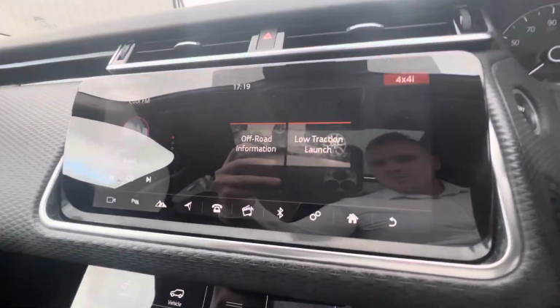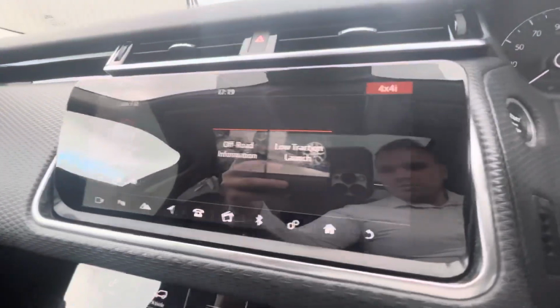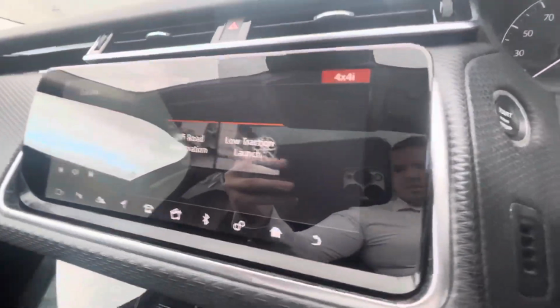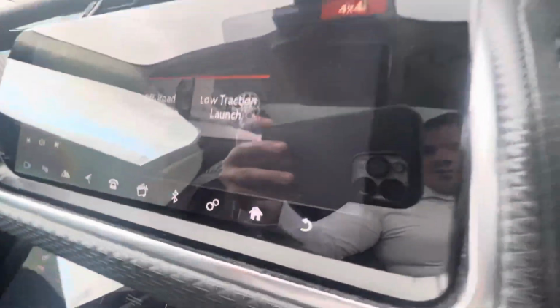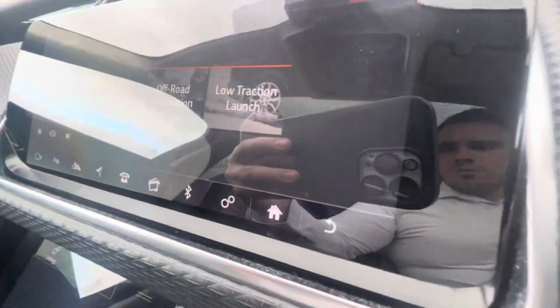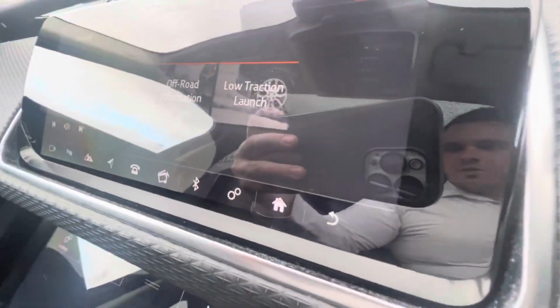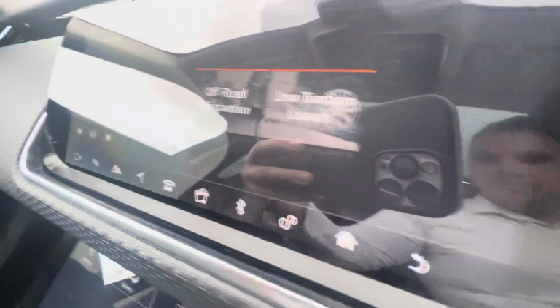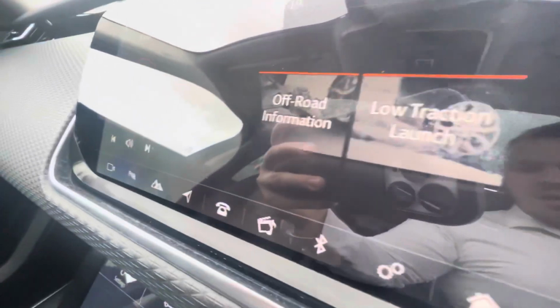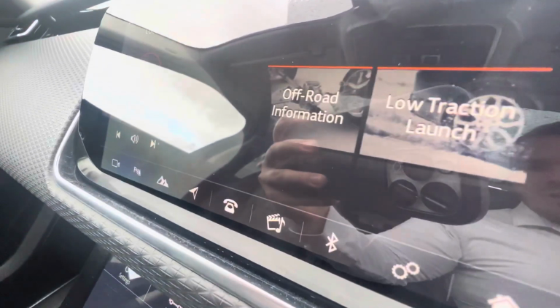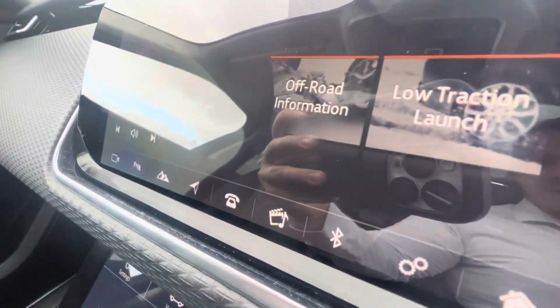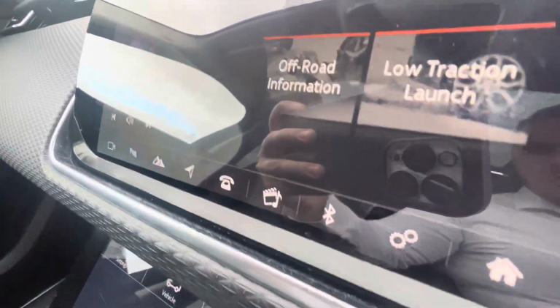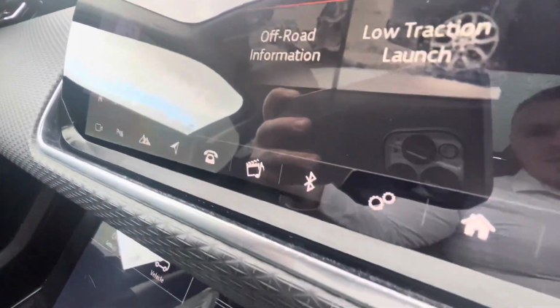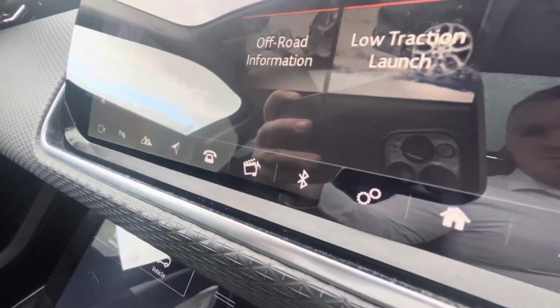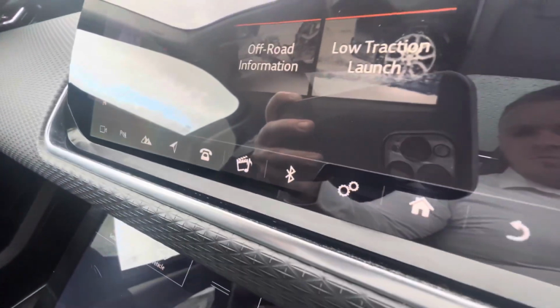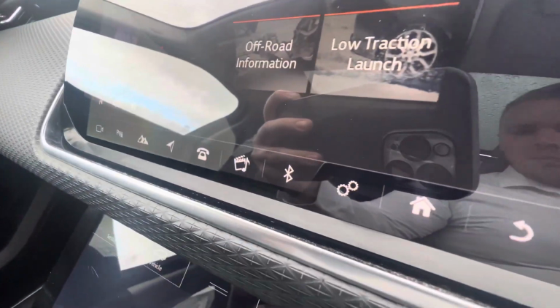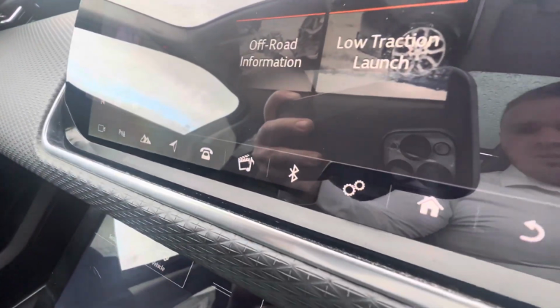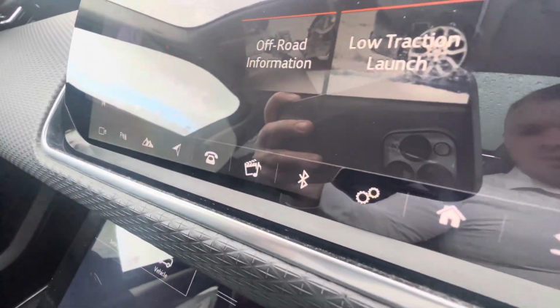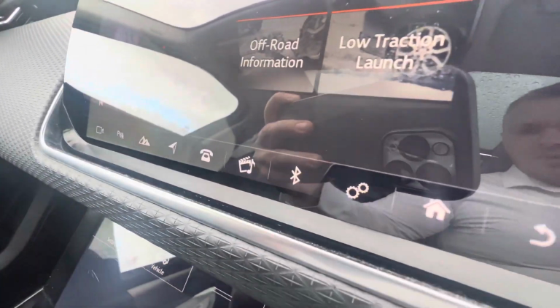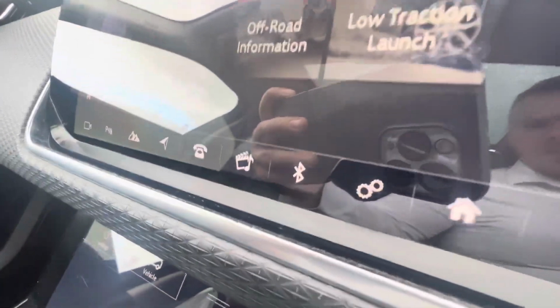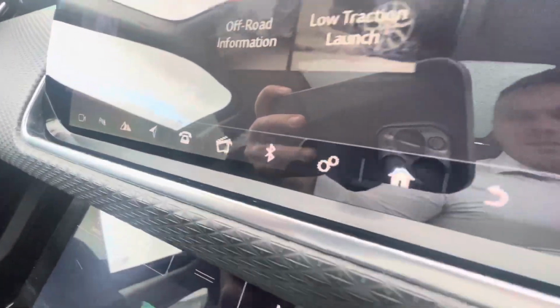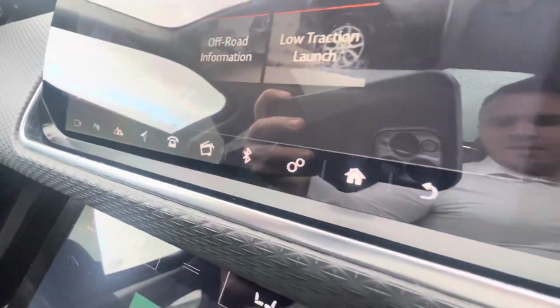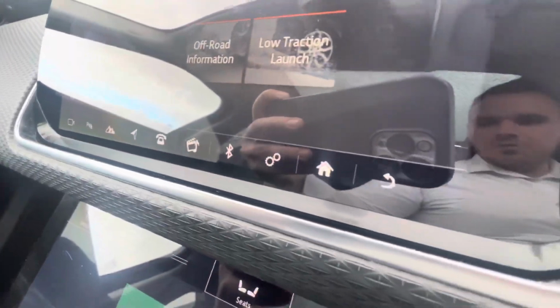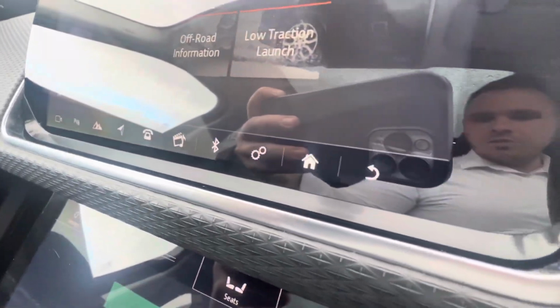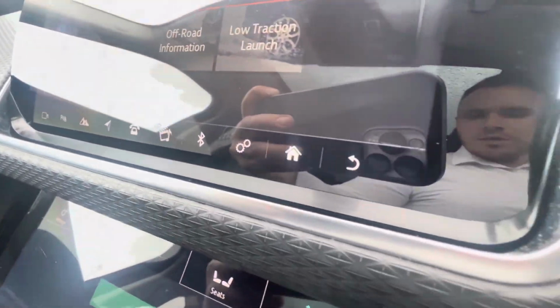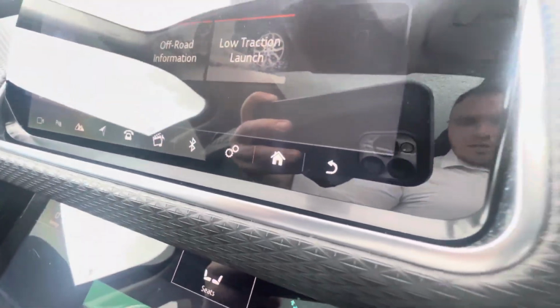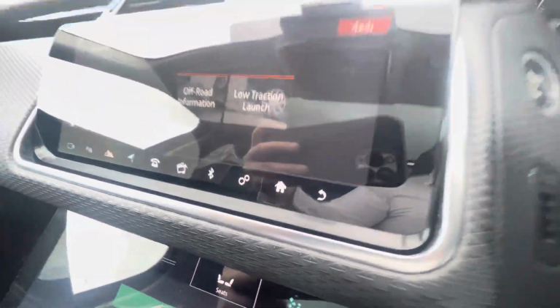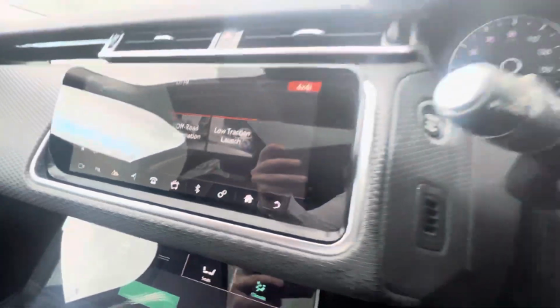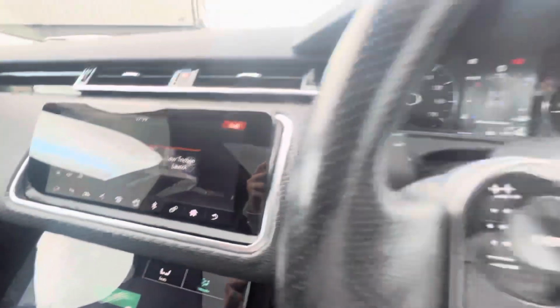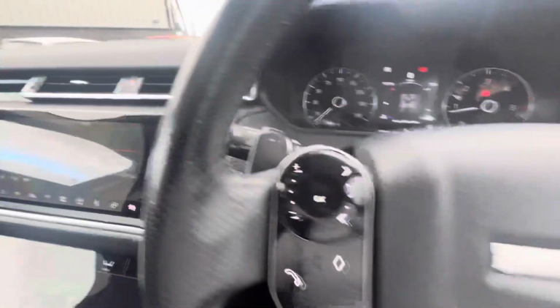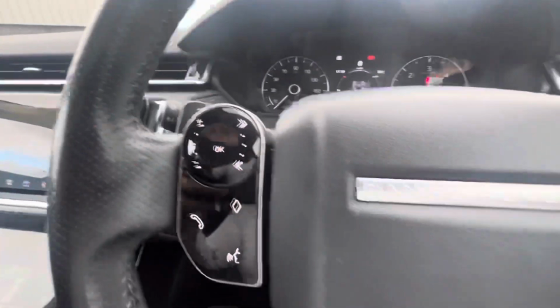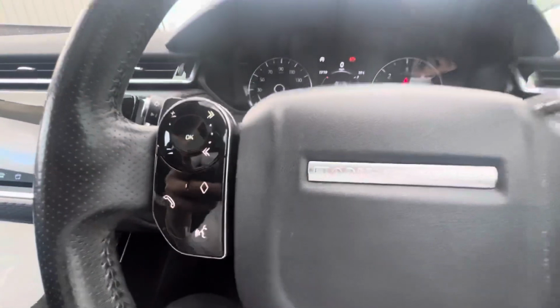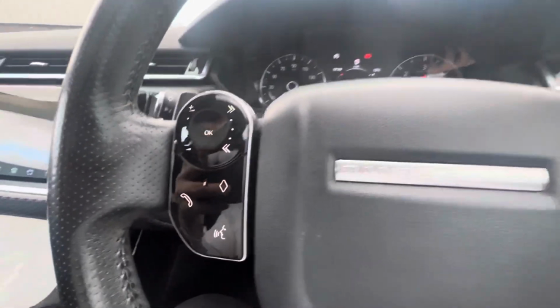The touchscreen in the middle comes with DAB radio. You can also connect your phone via Bluetooth, and it includes sat nav as well as Apple CarPlay and Android Auto.